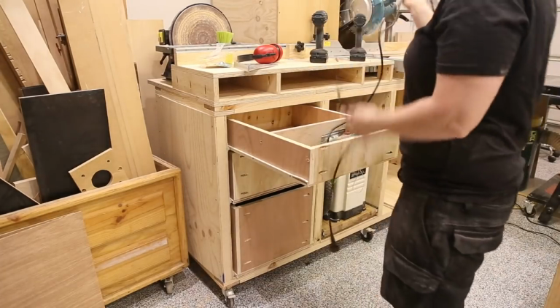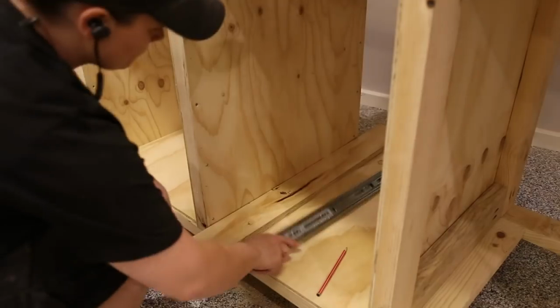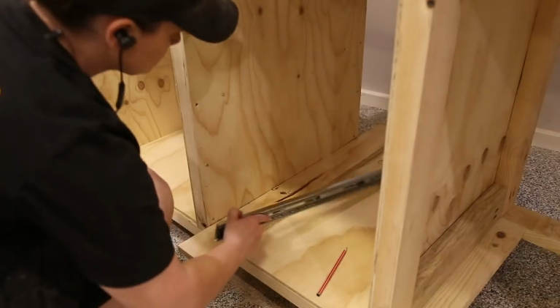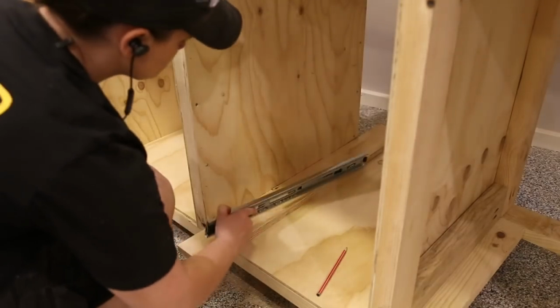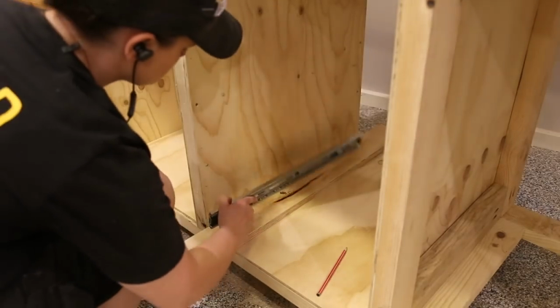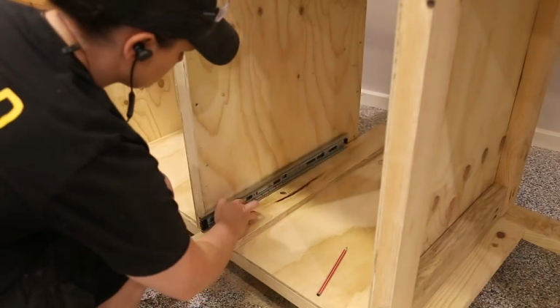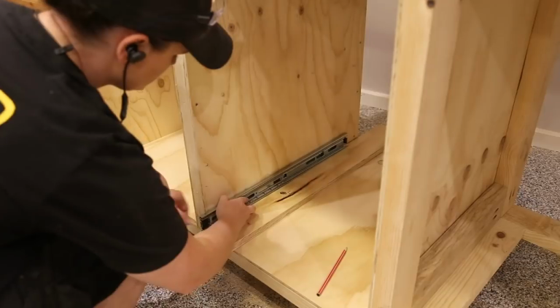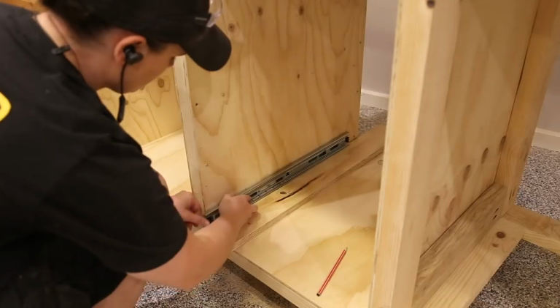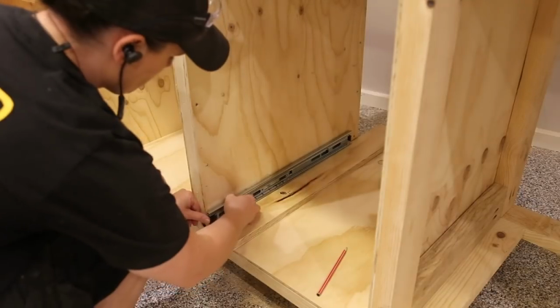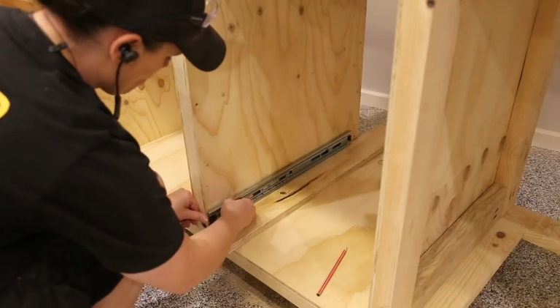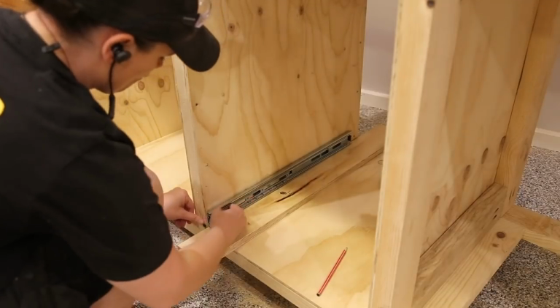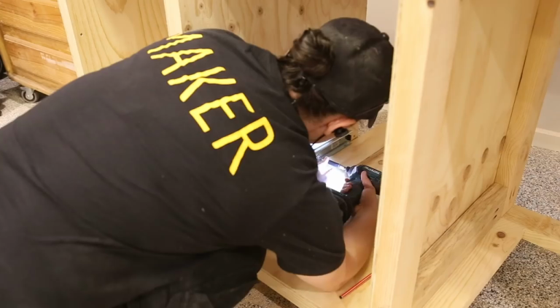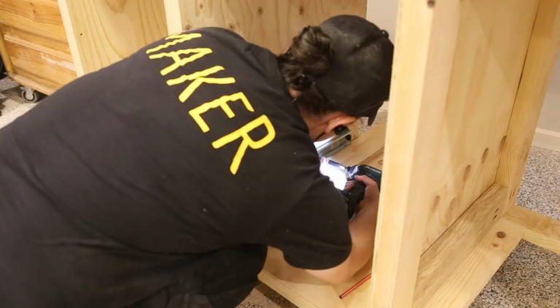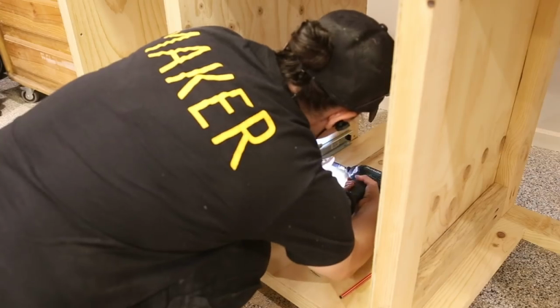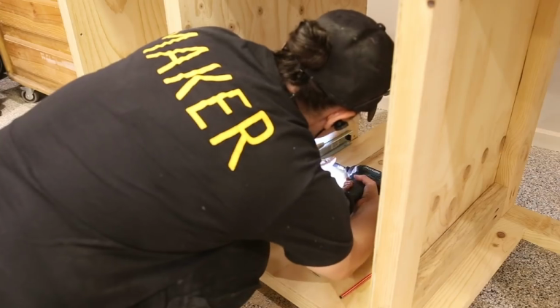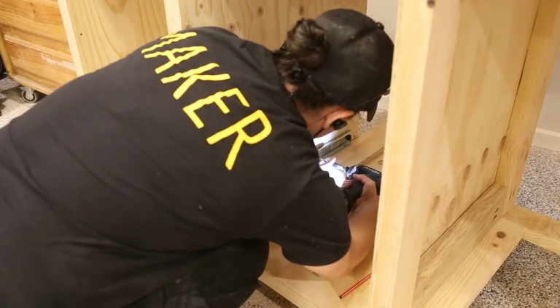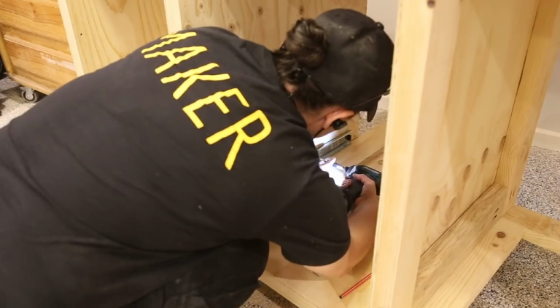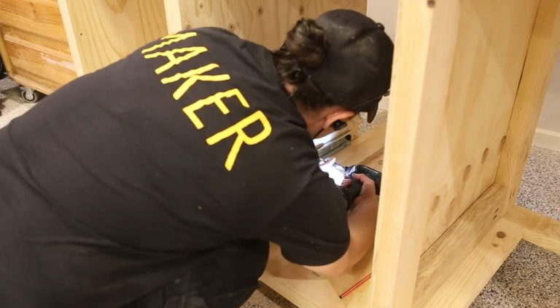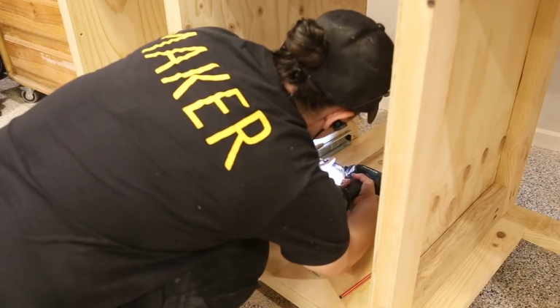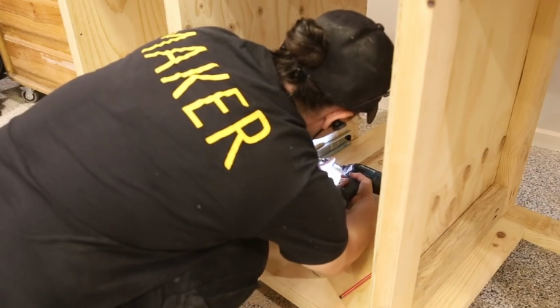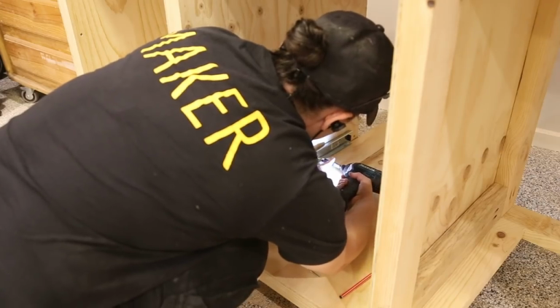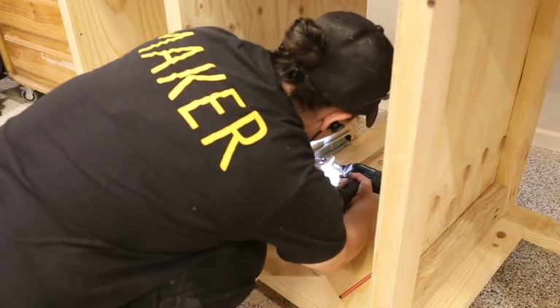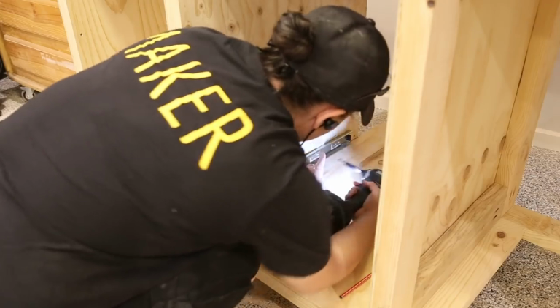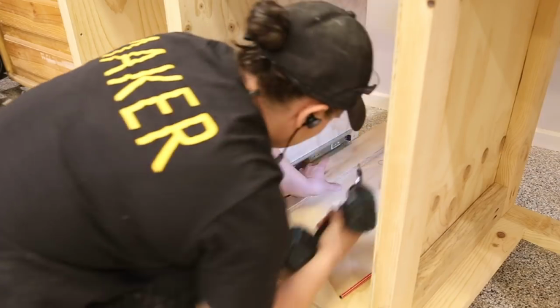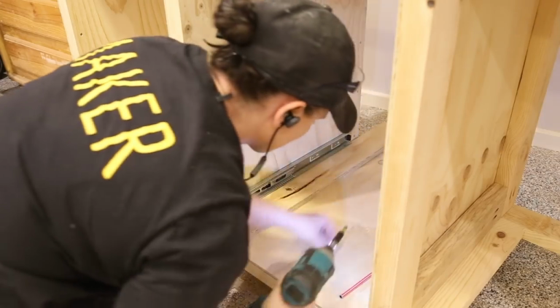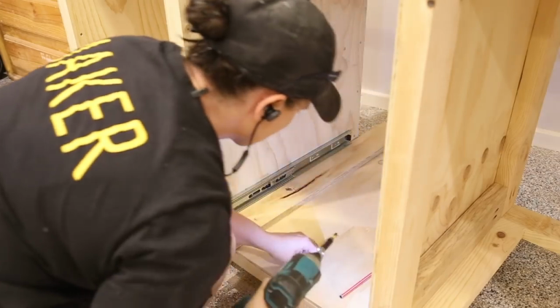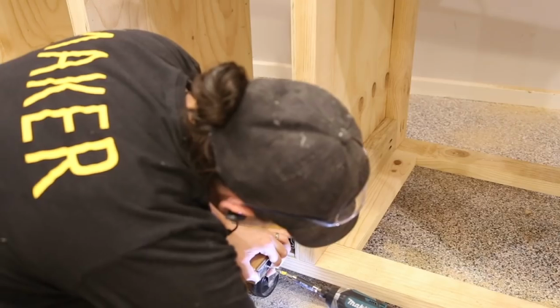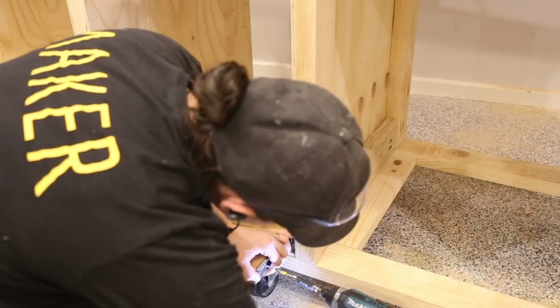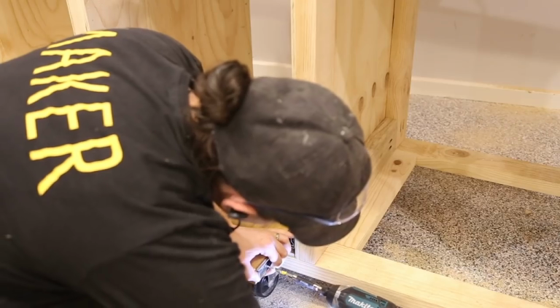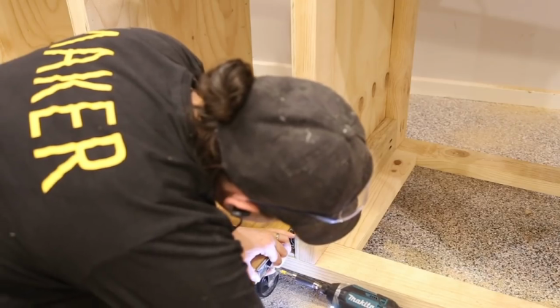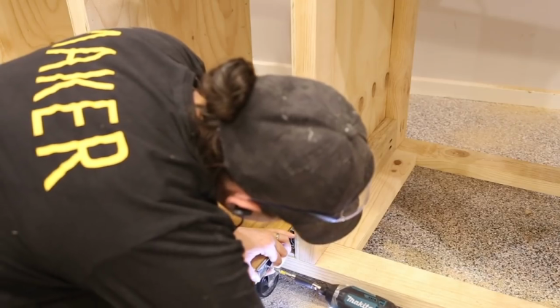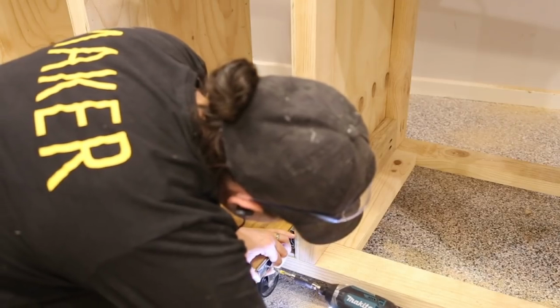Once I had the drawers done, I could reinstall the drawer slides for the thicknesser, which was quick and easy as it's the same setup as my old workbench.